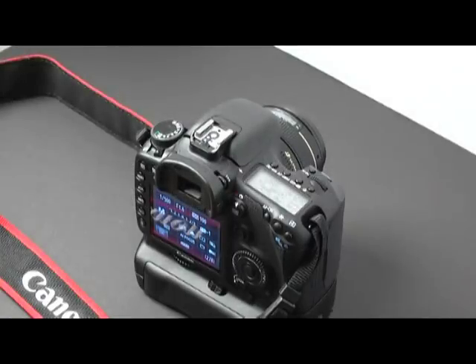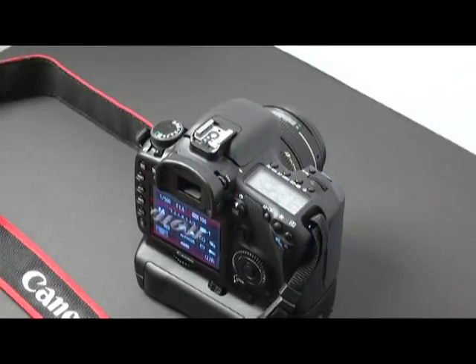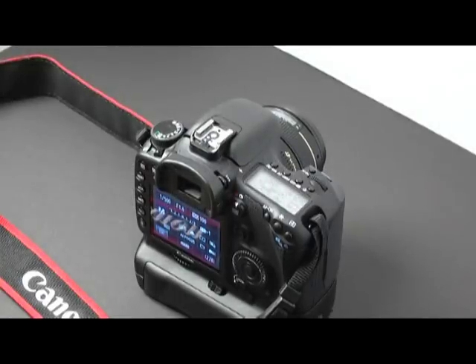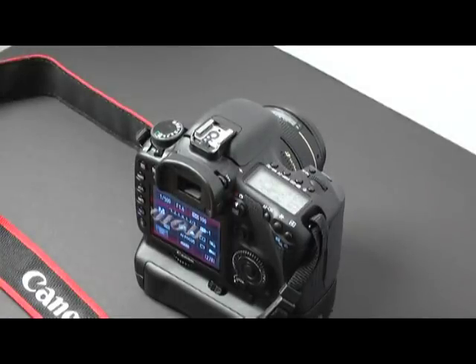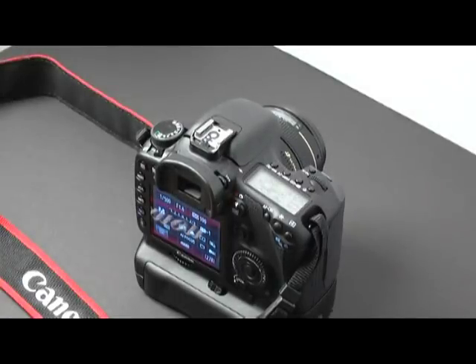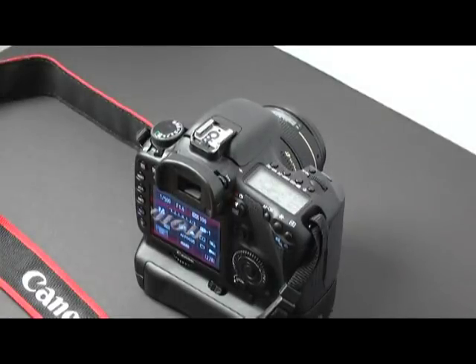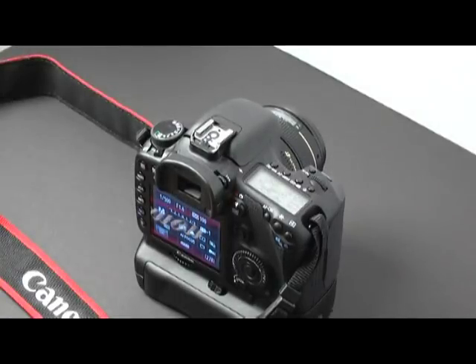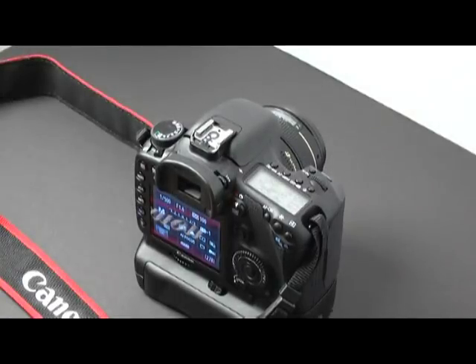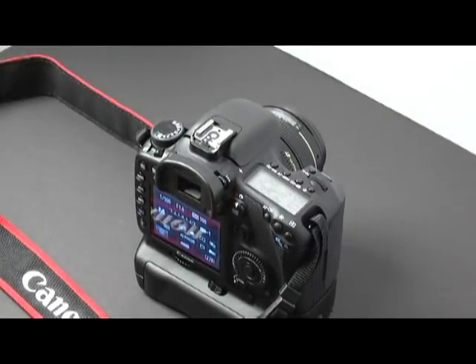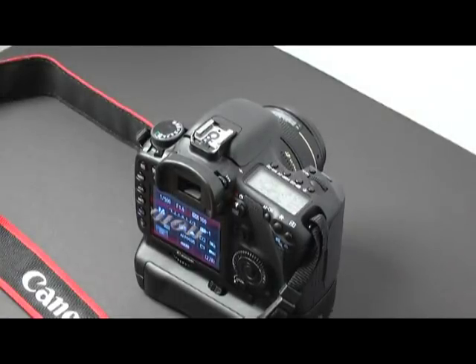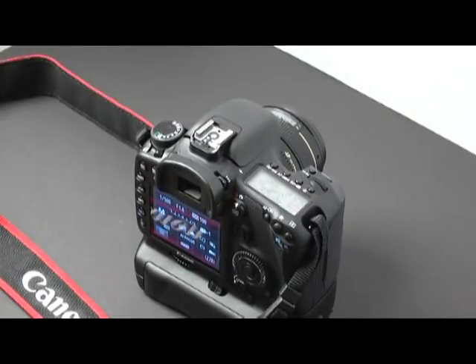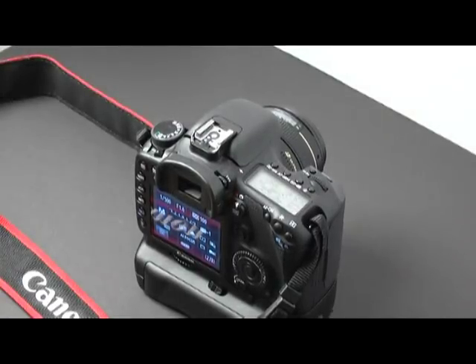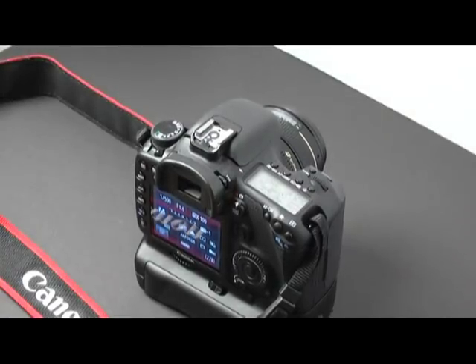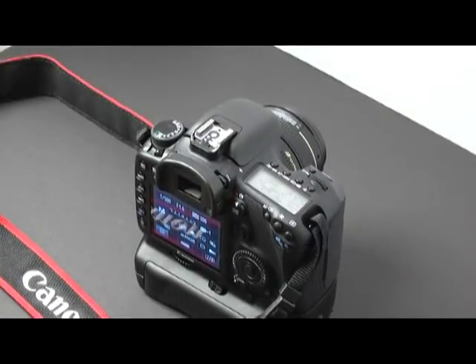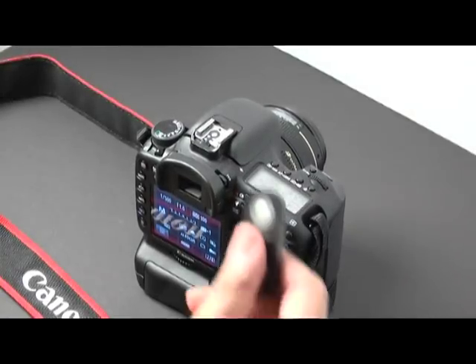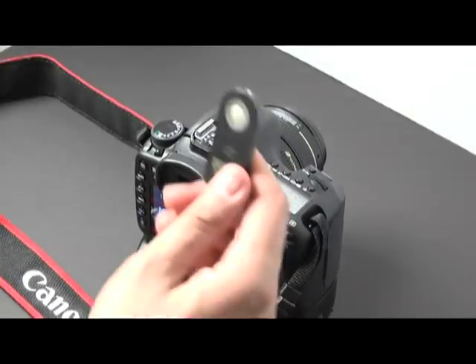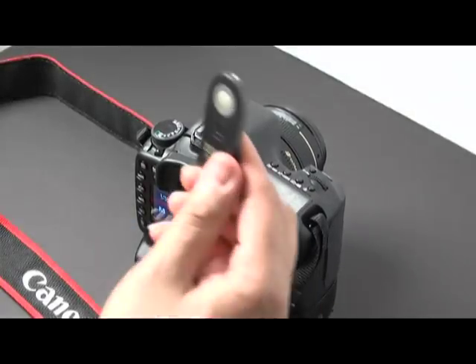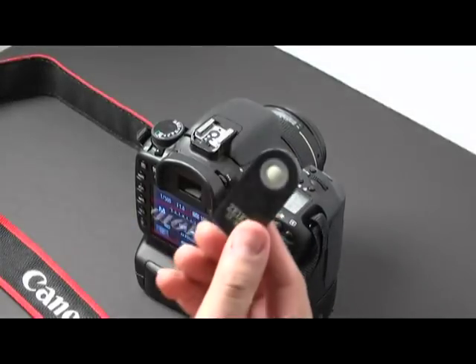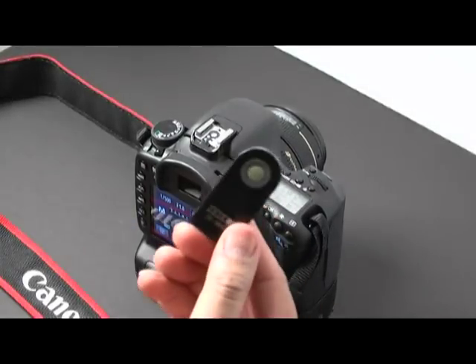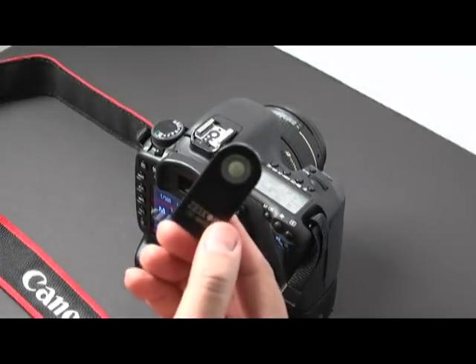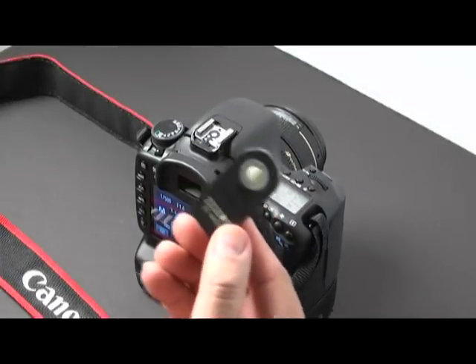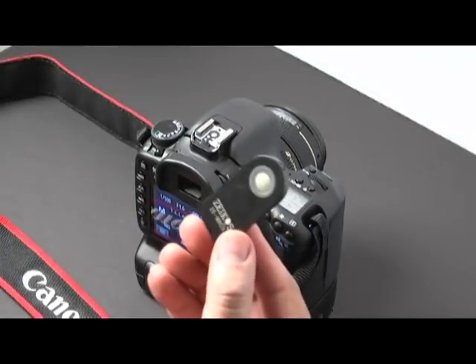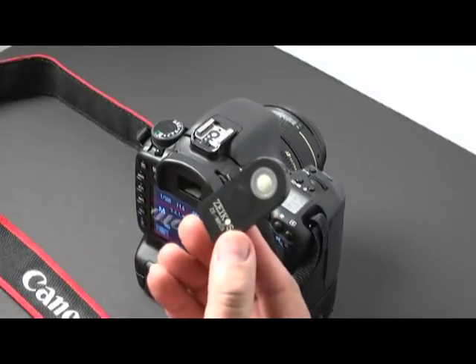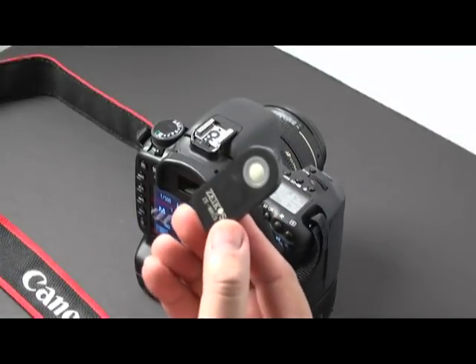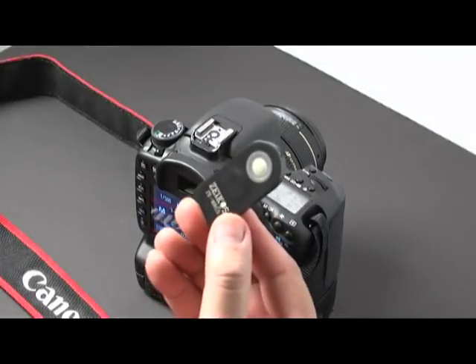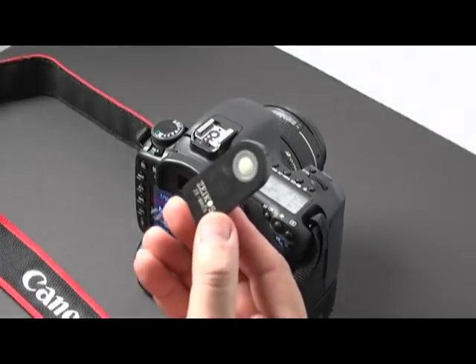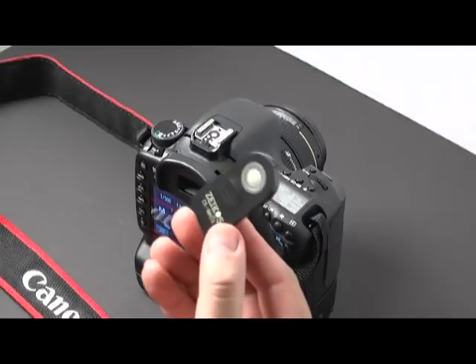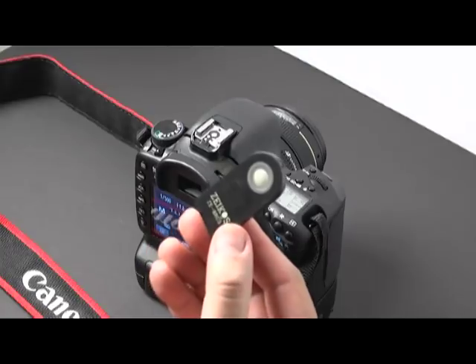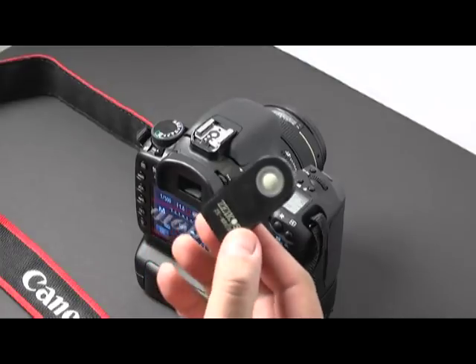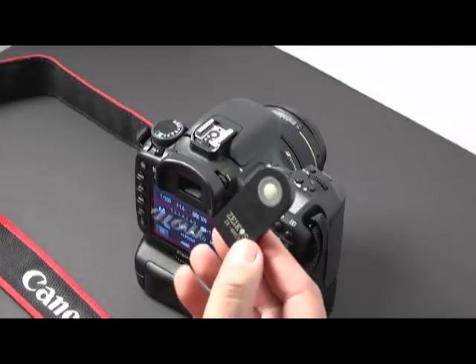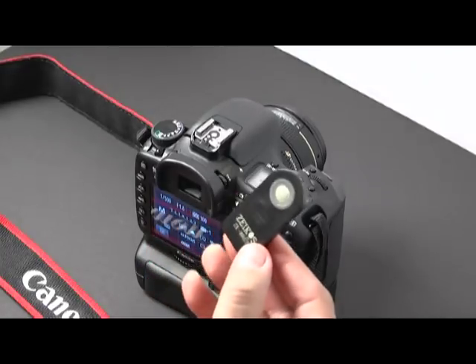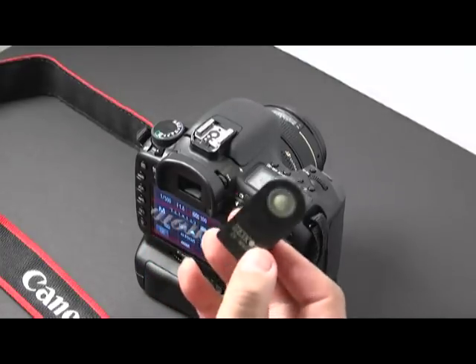Hey YouTube, it's David. Today I'm going to show you how to use this wireless shutter release.